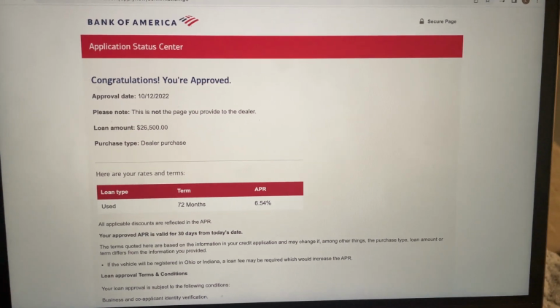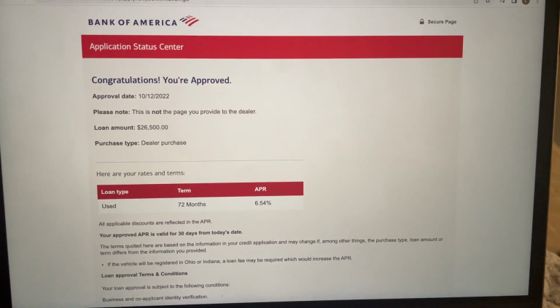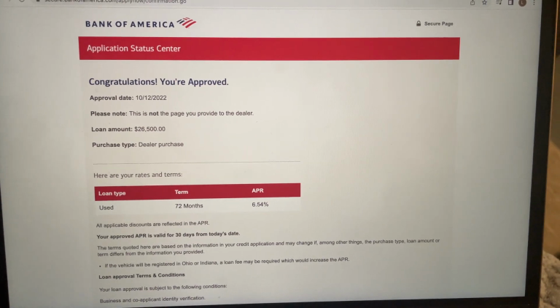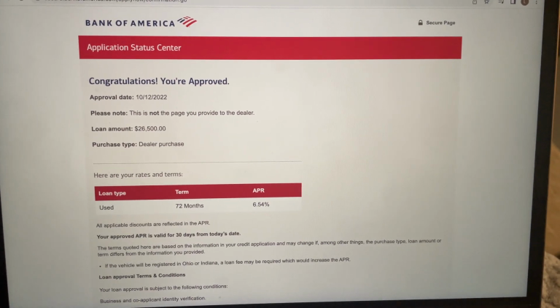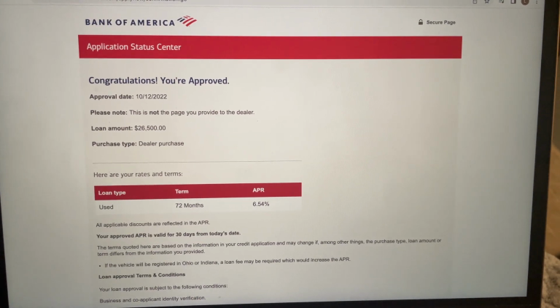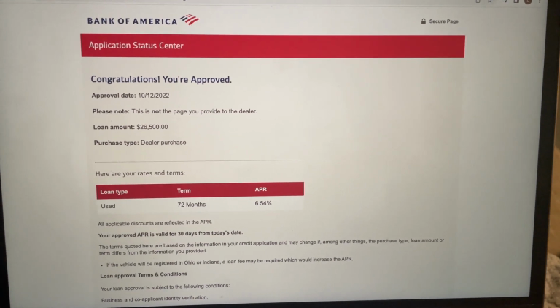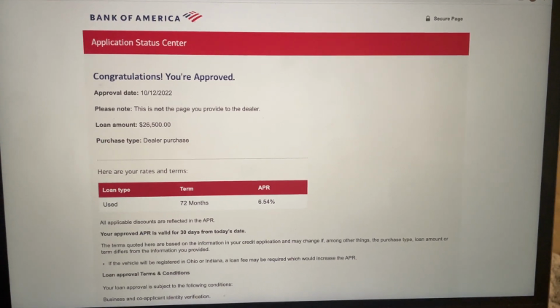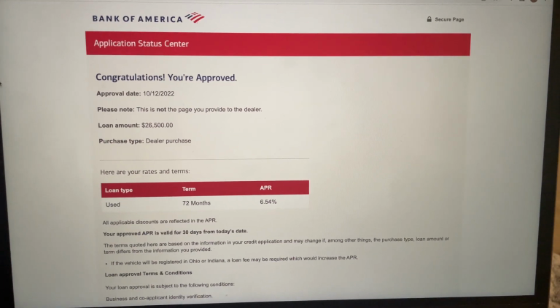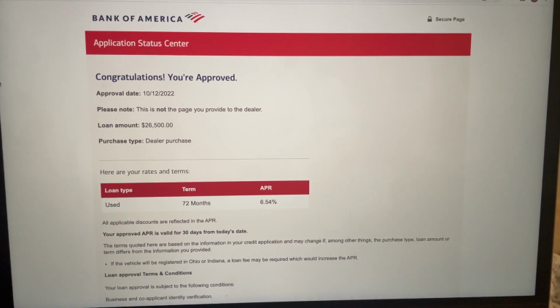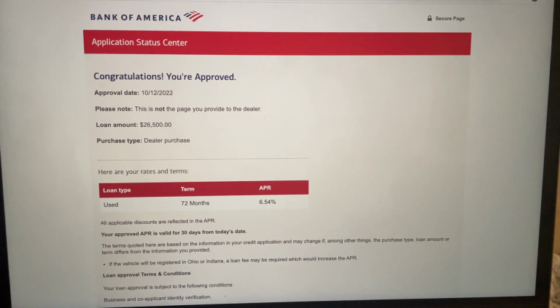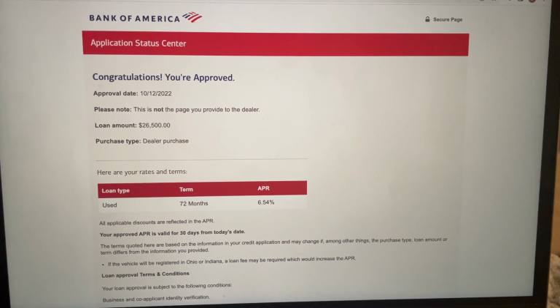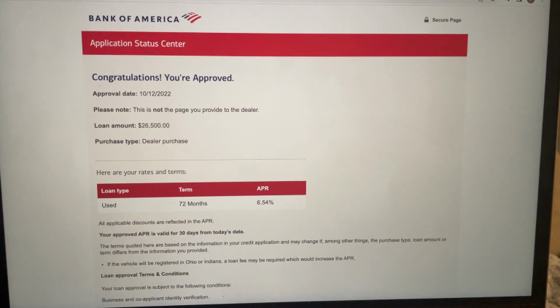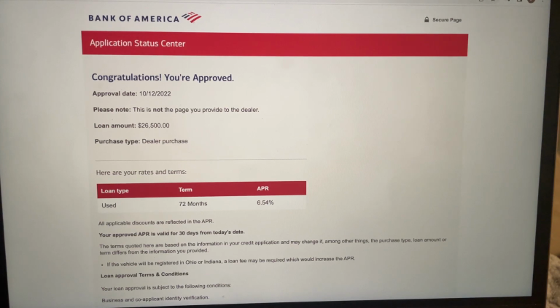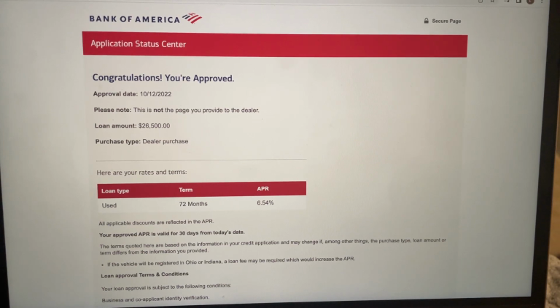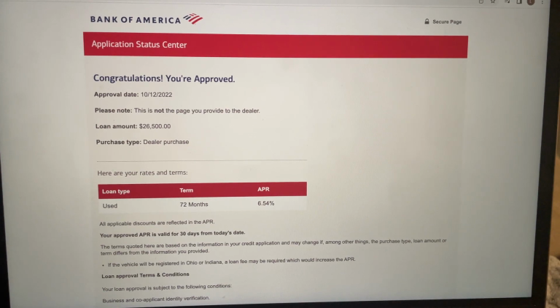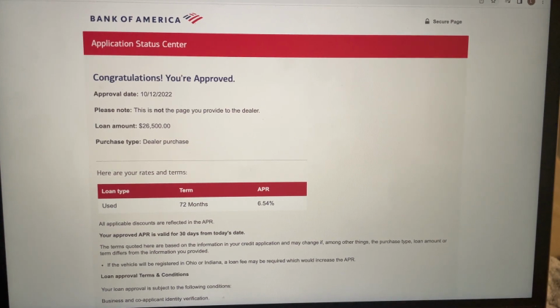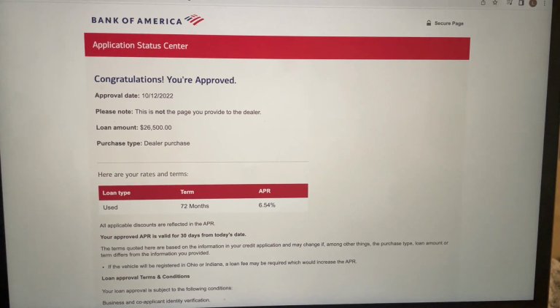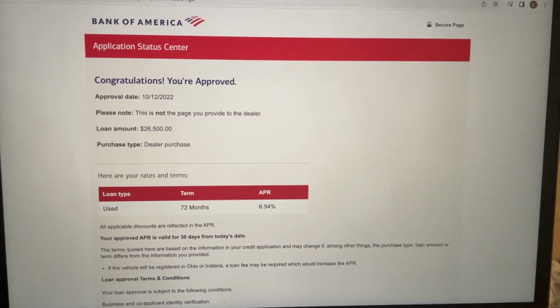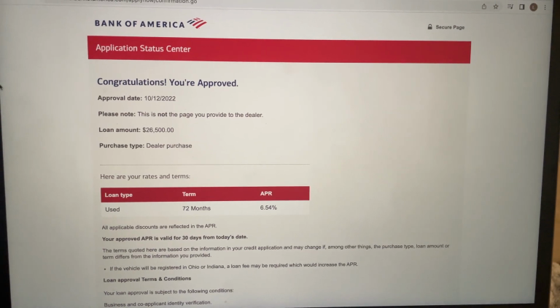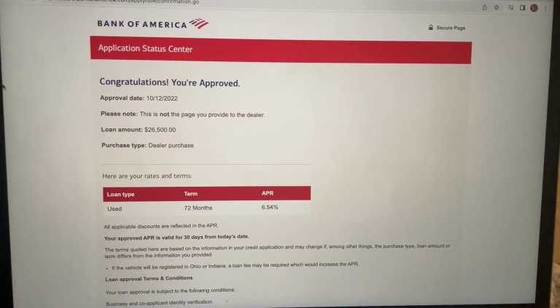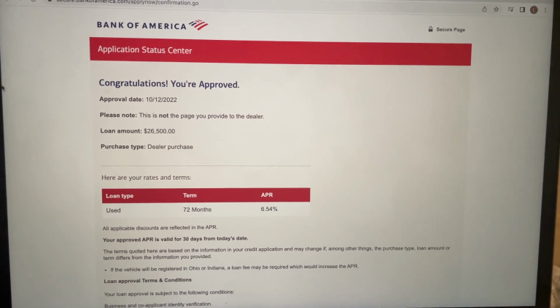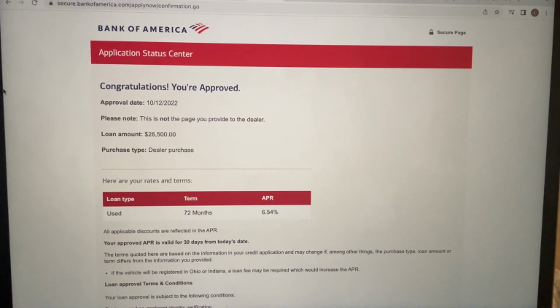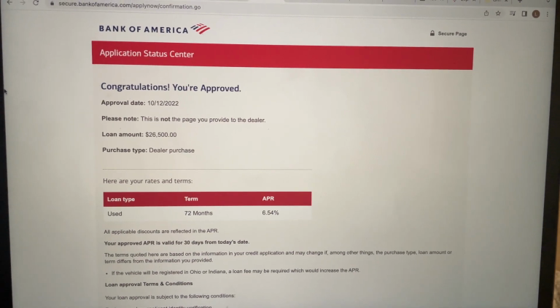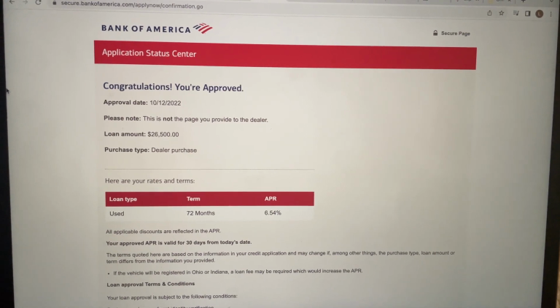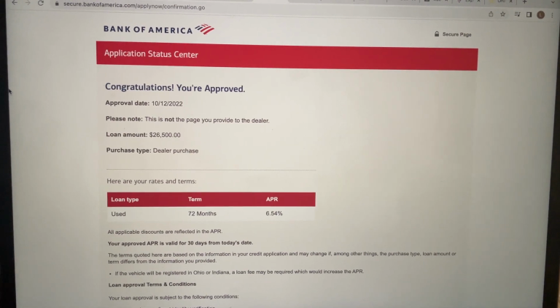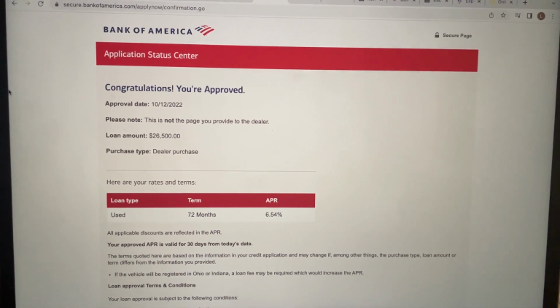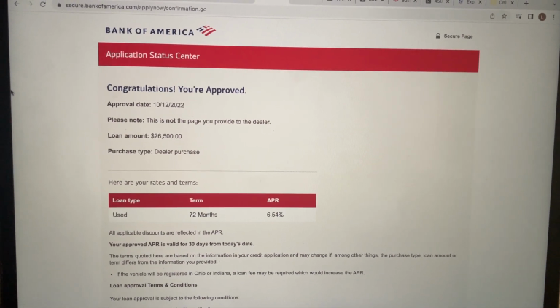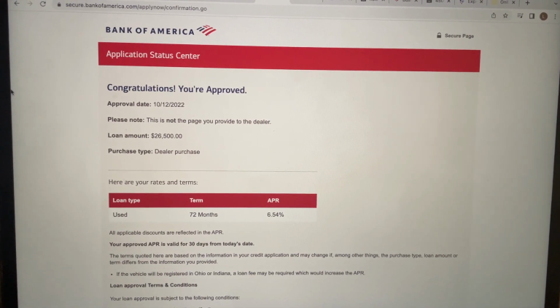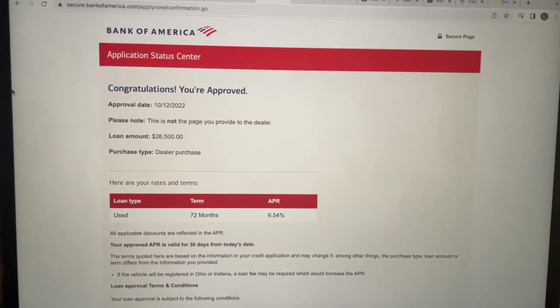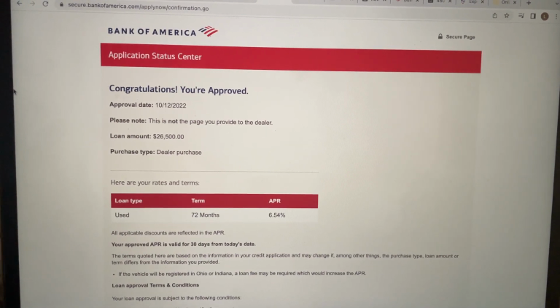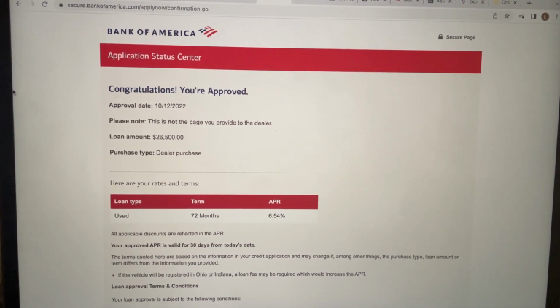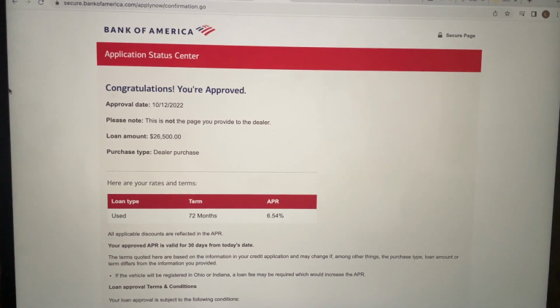Hi, everyone. I got approved for the Bank of America business auto loan and I got approved for $26,500.